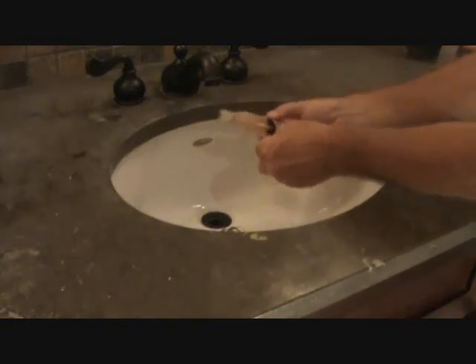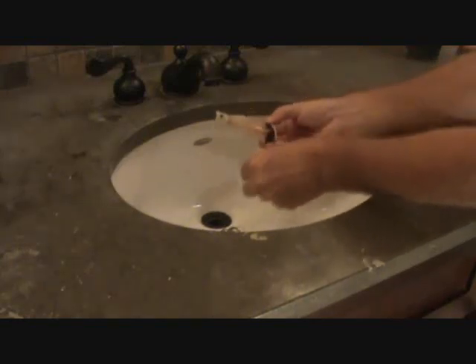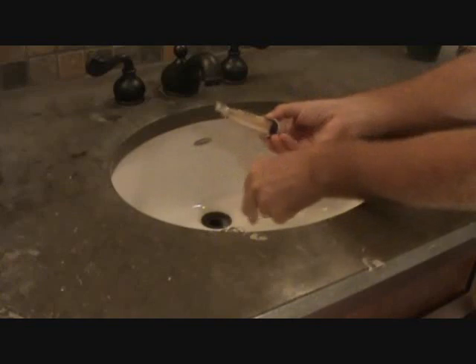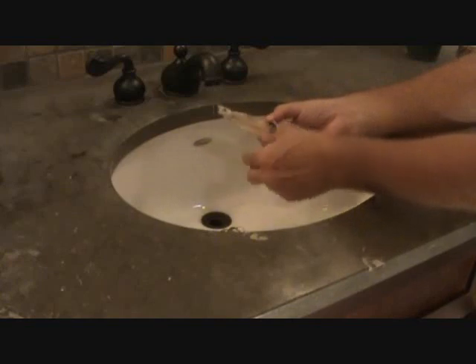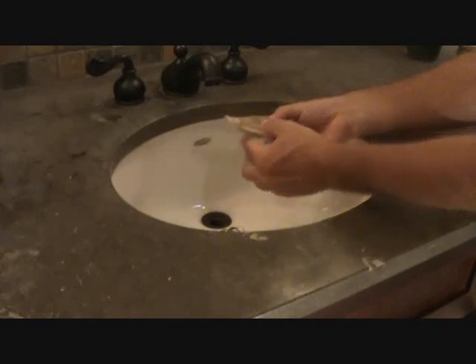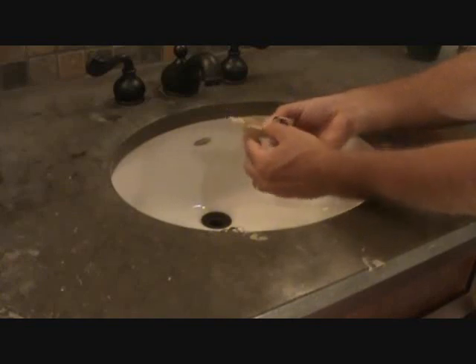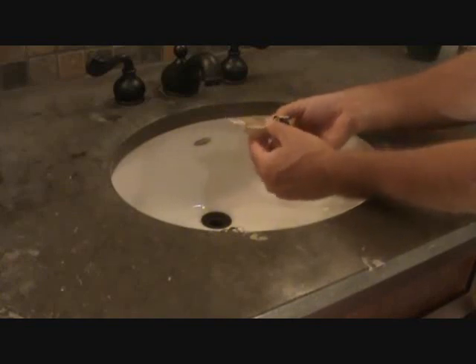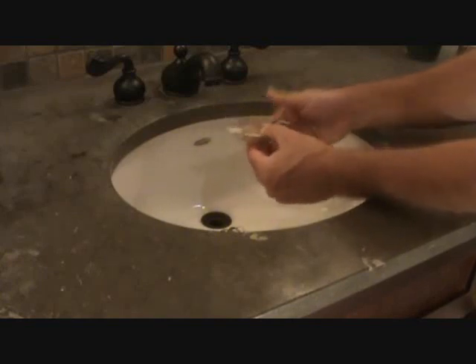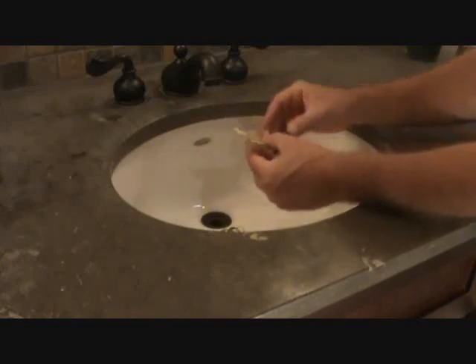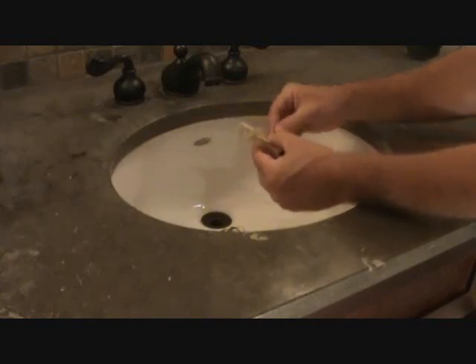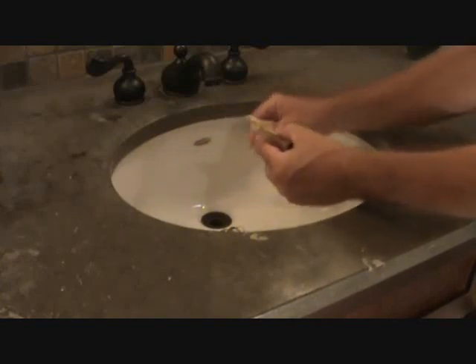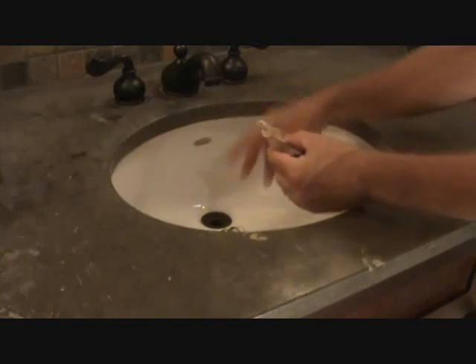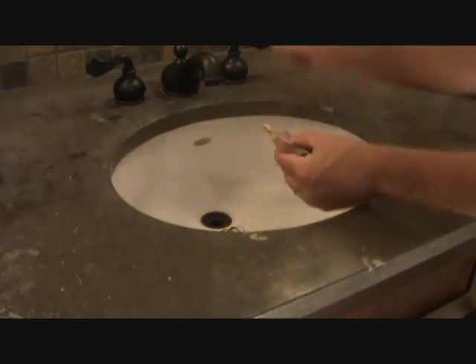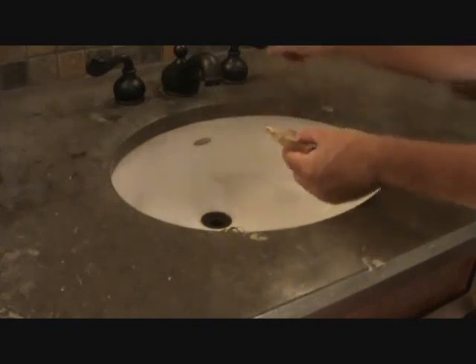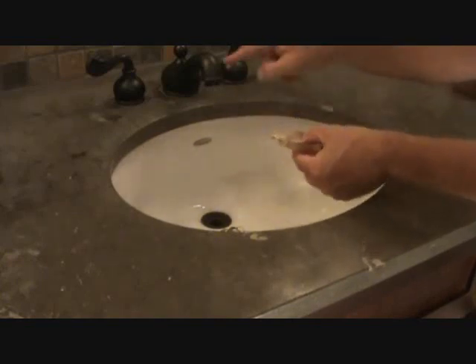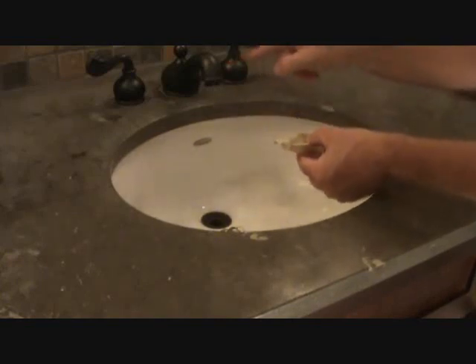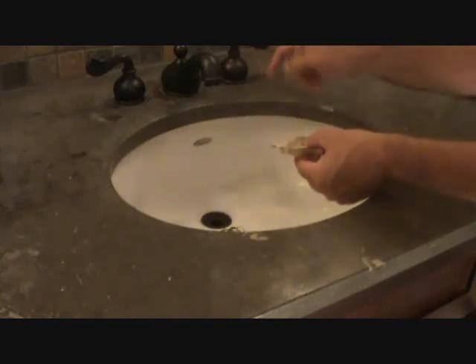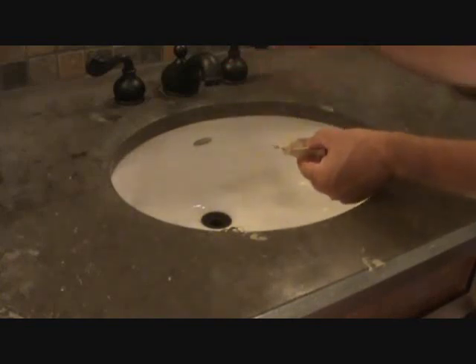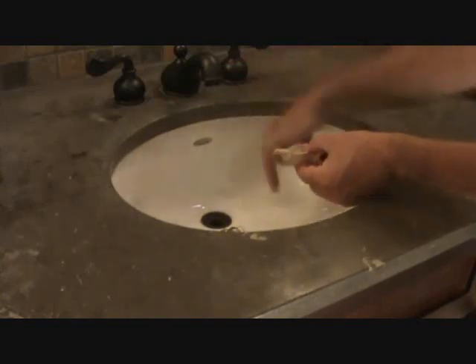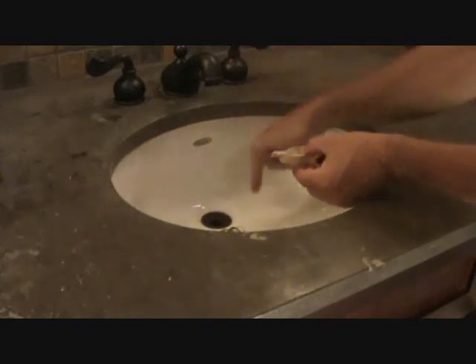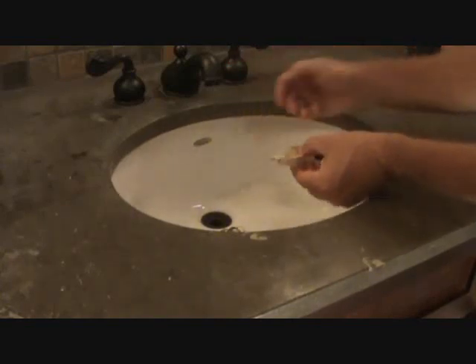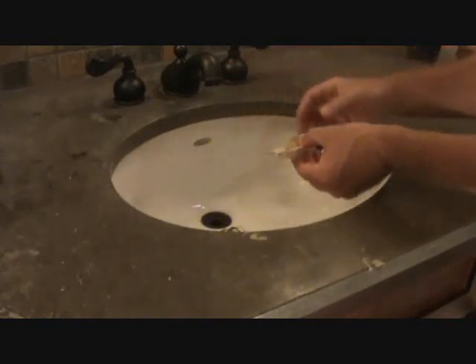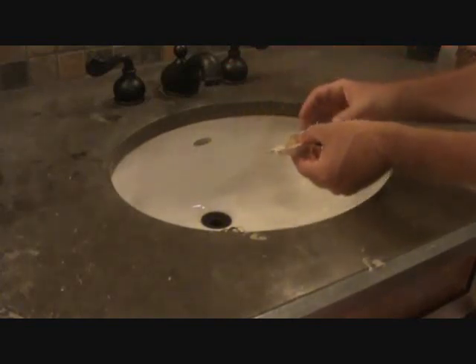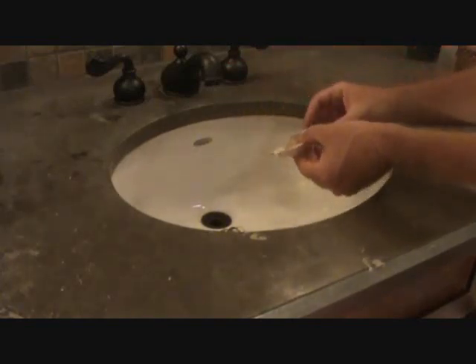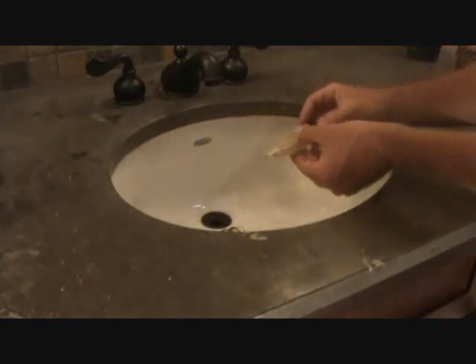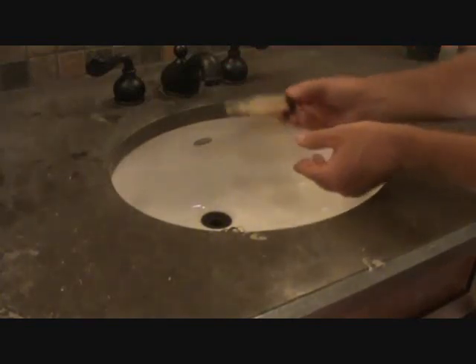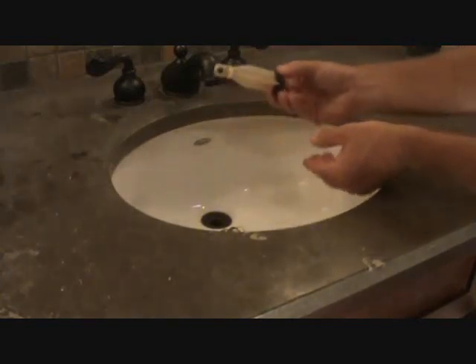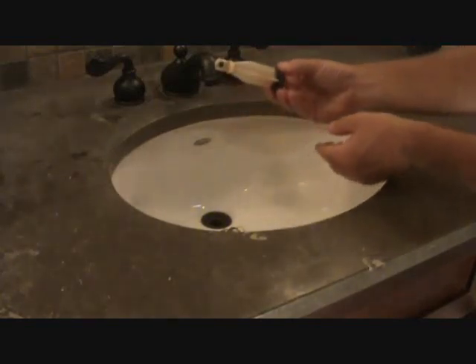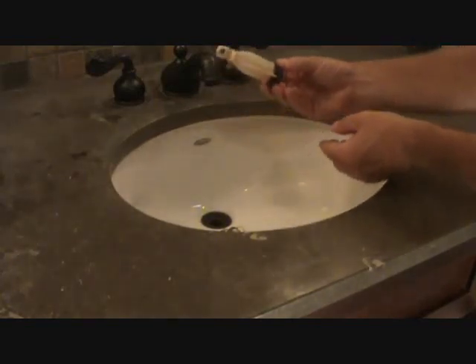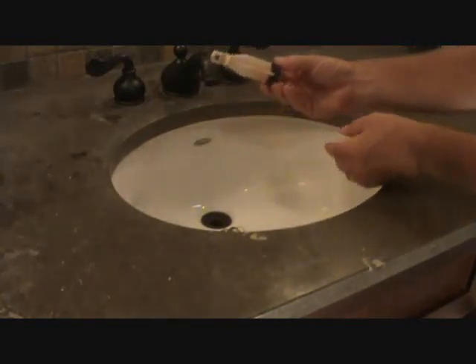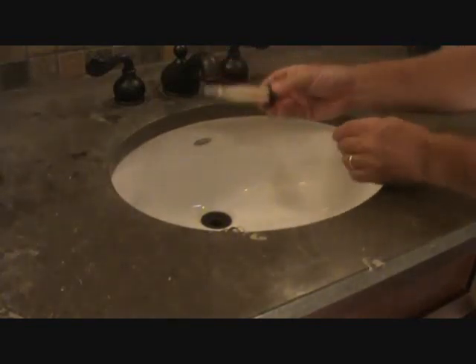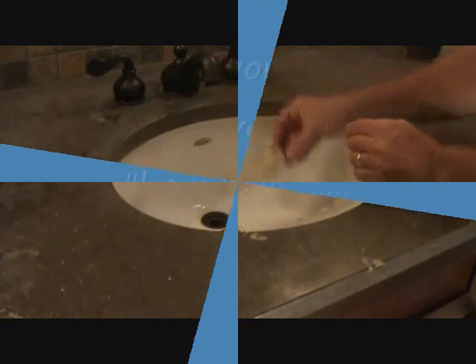Once you get this out, you can clean this off. Just remember not to turn your water on or else it's going to go down the hole. Clean this out somewhere else.